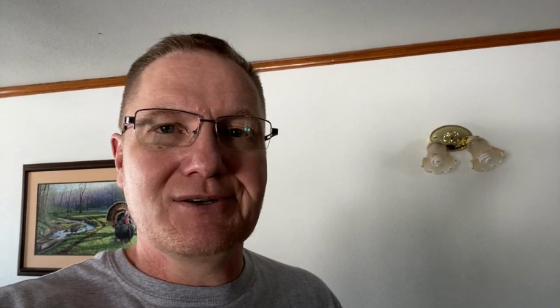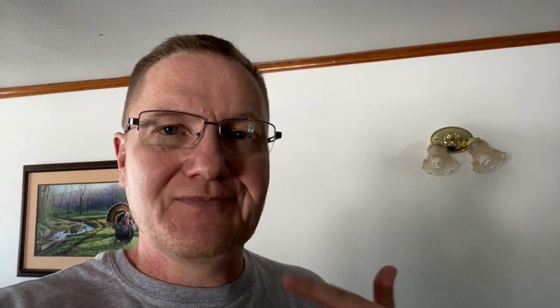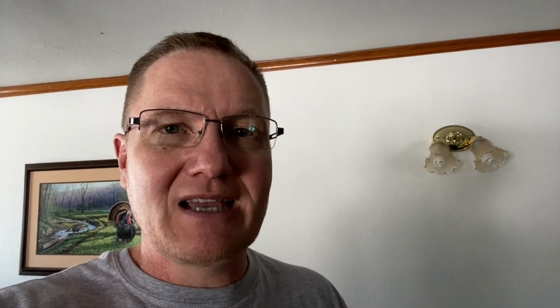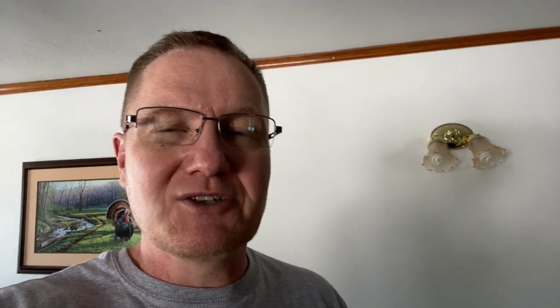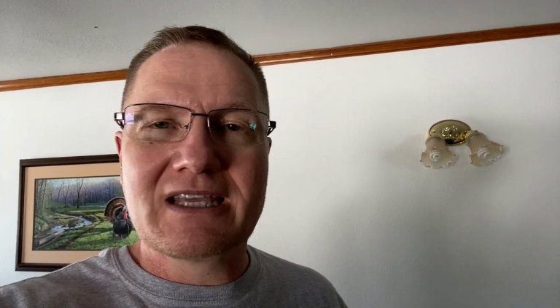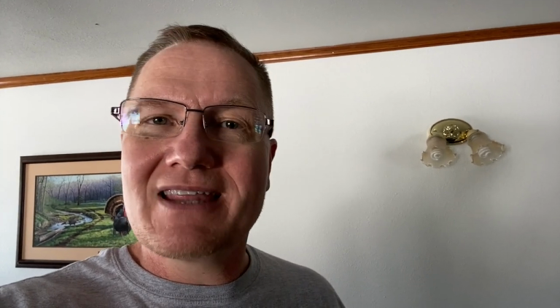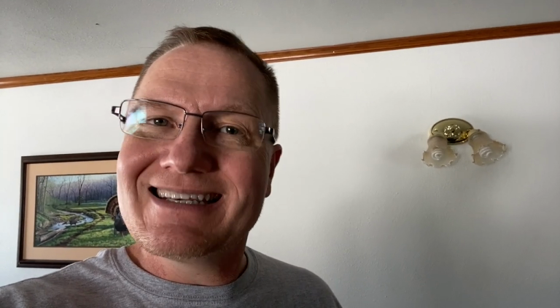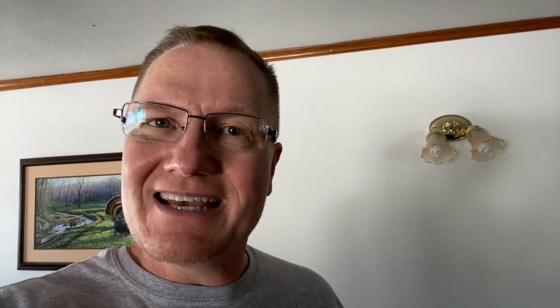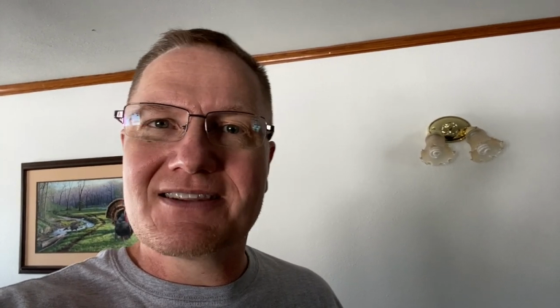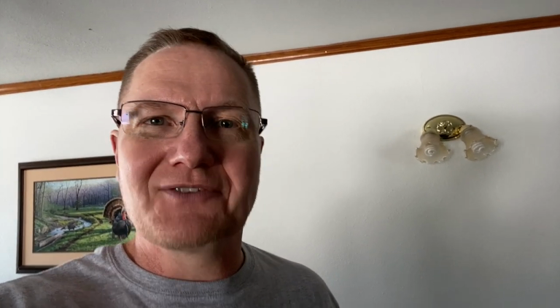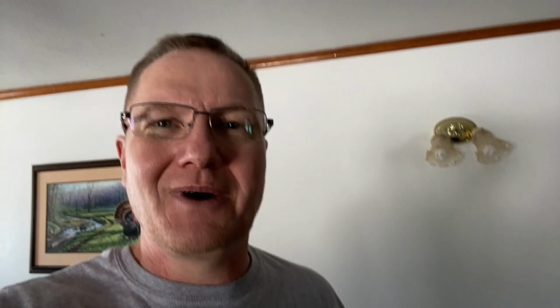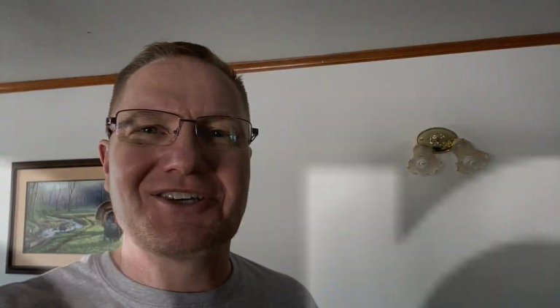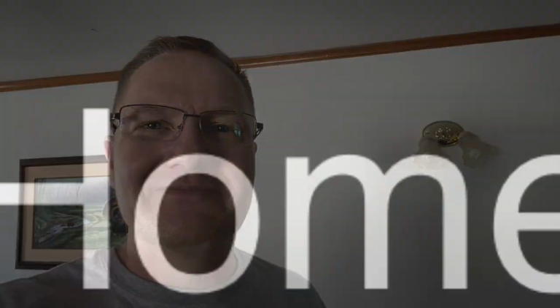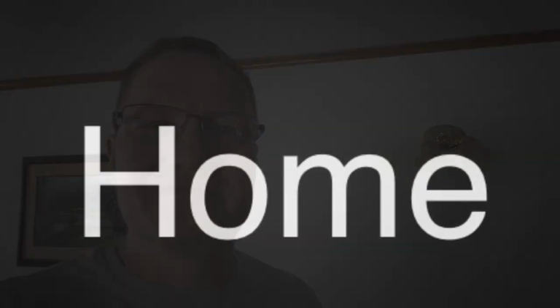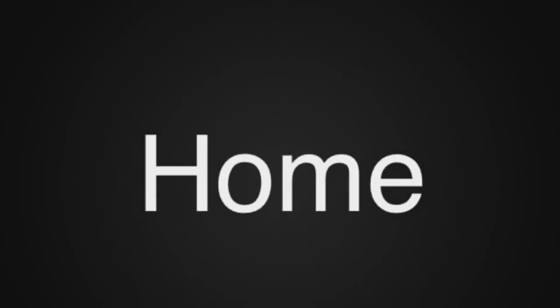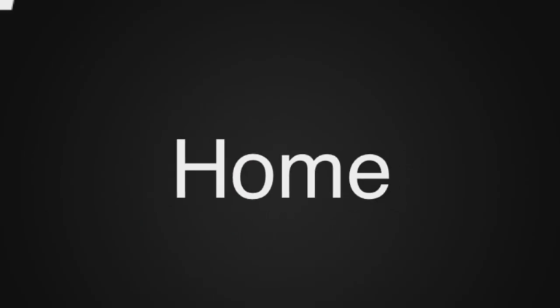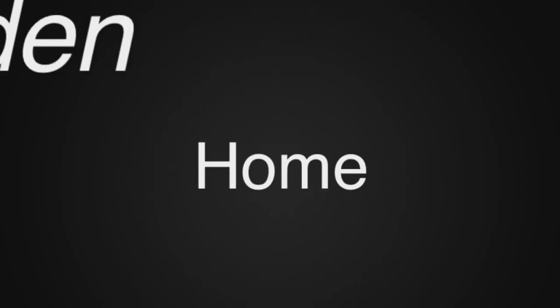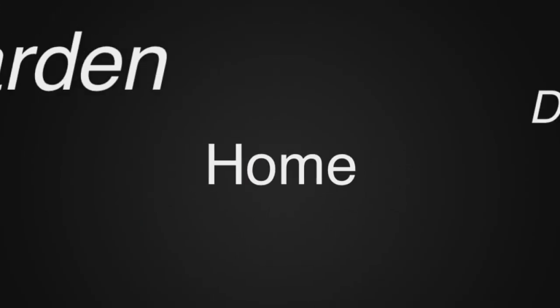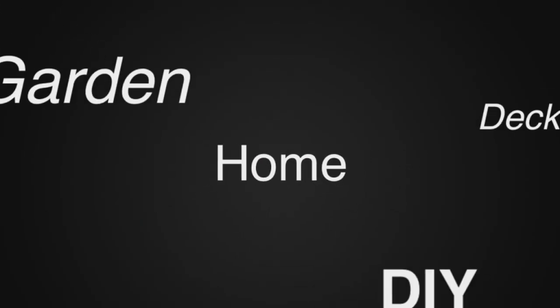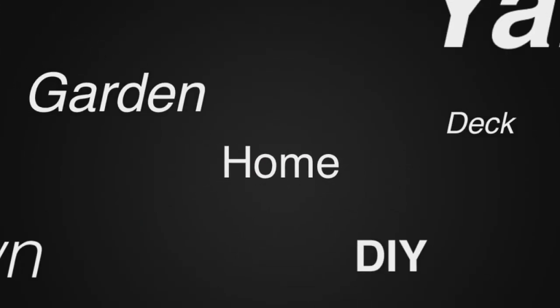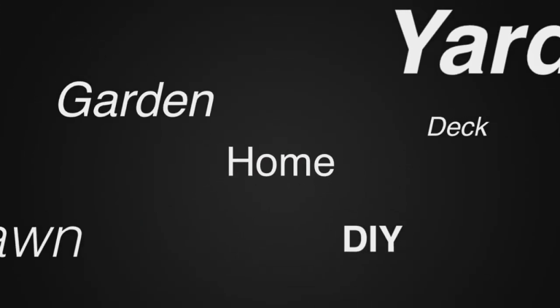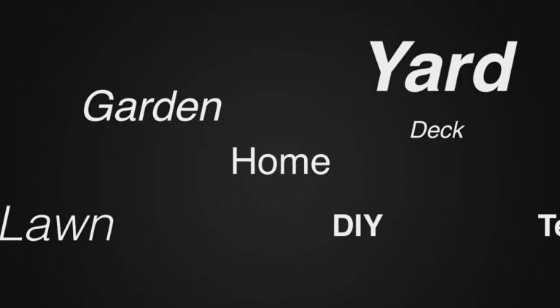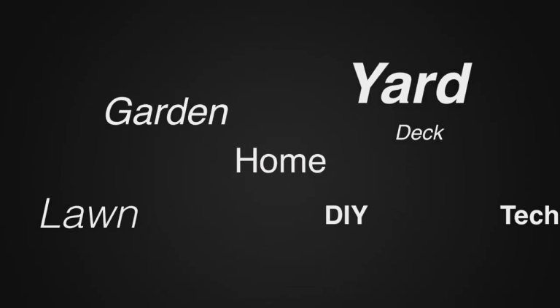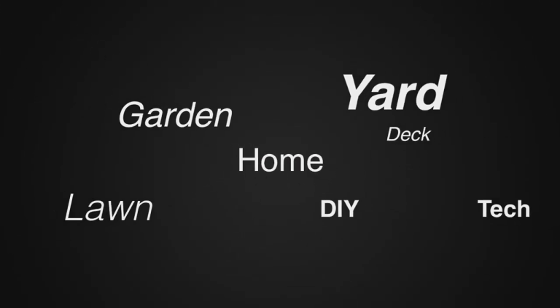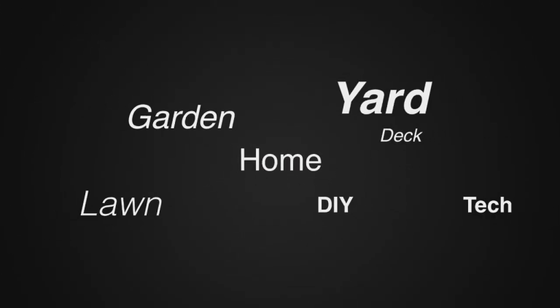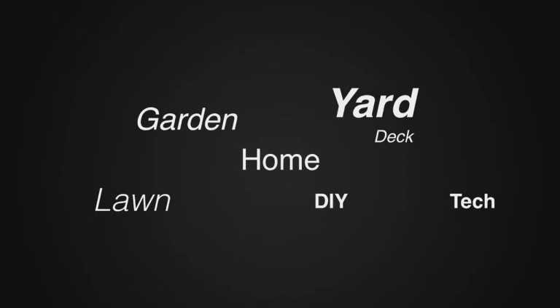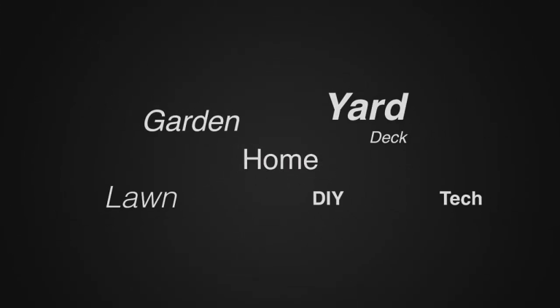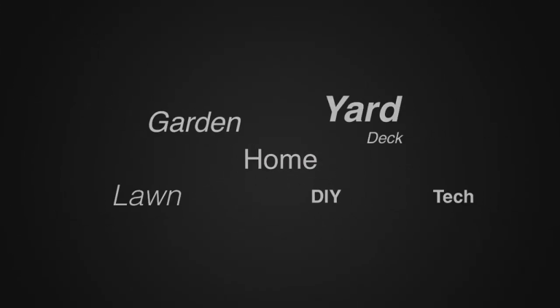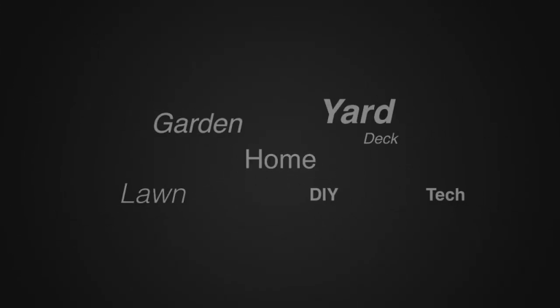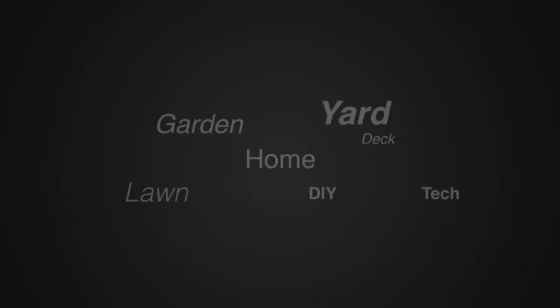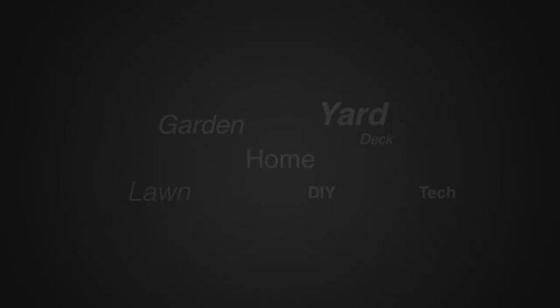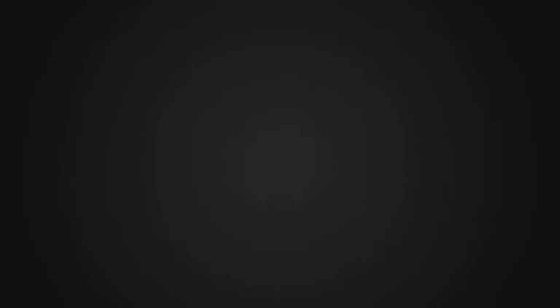So I just want to give you that test. Thanks for watching. For more tips and how-to videos, go to weekendhandyman.com.